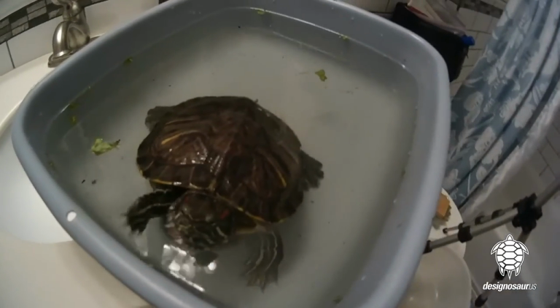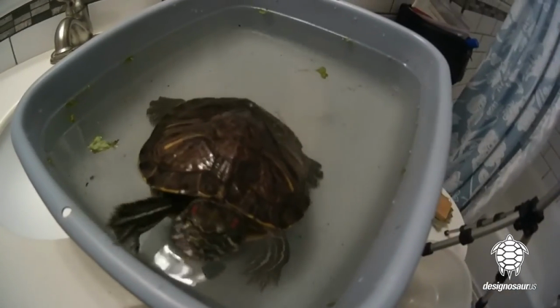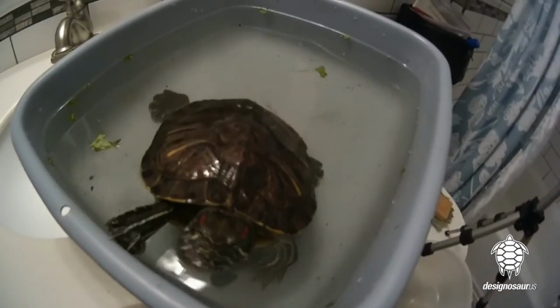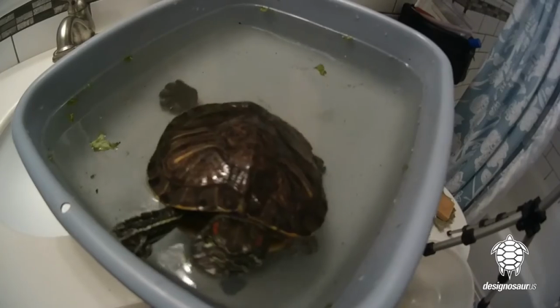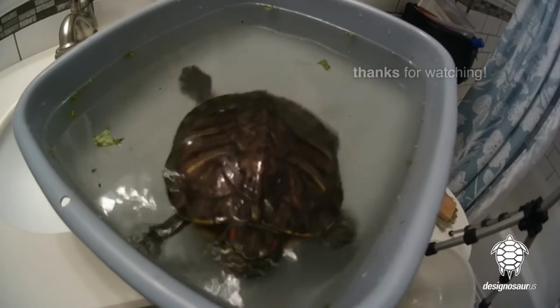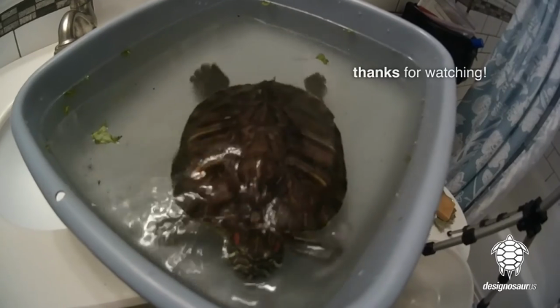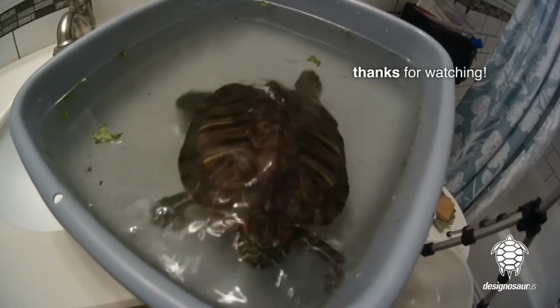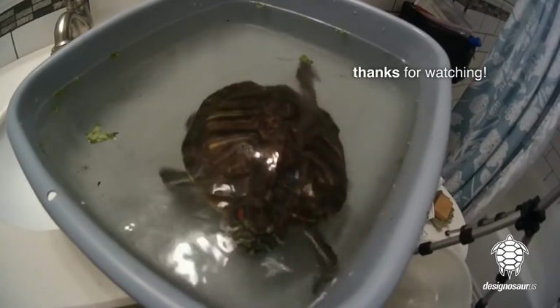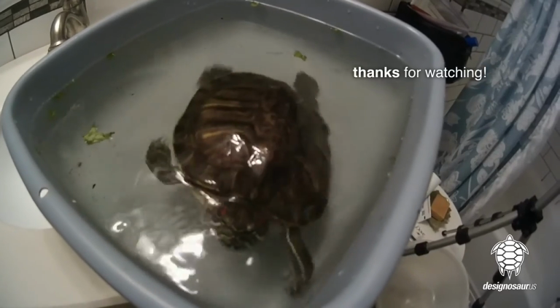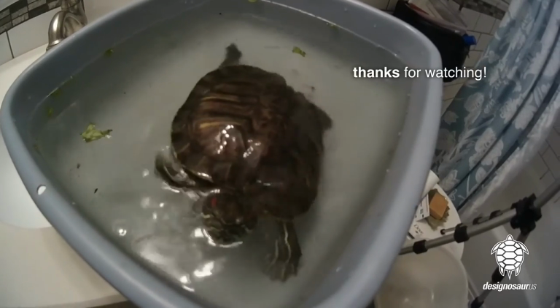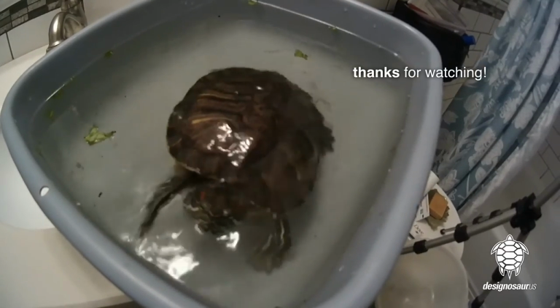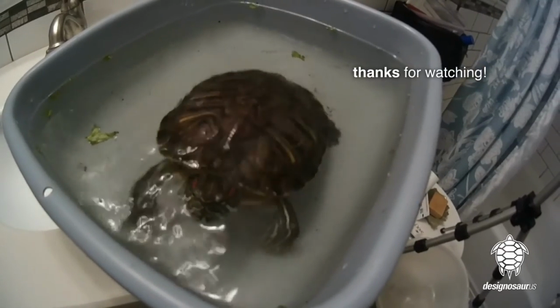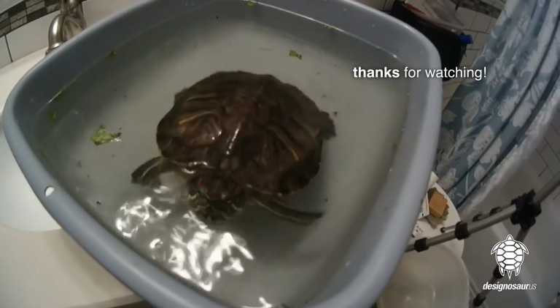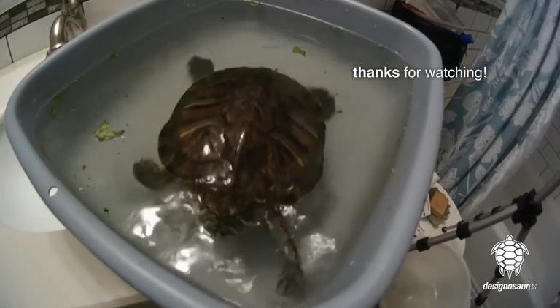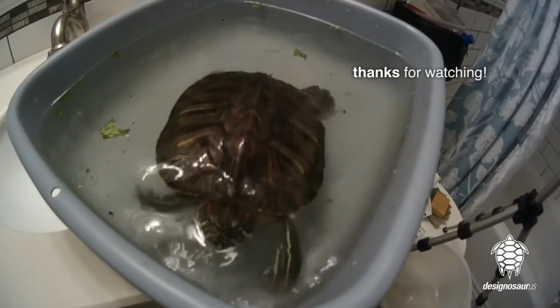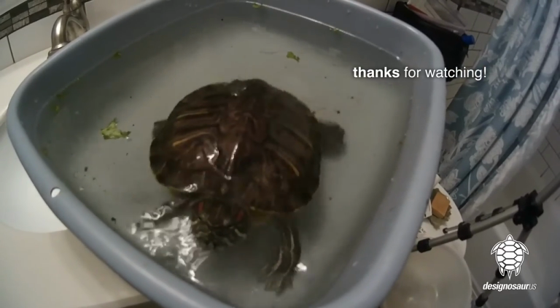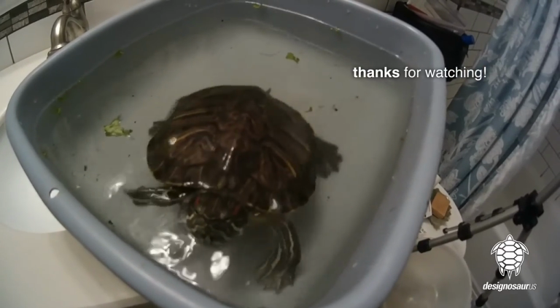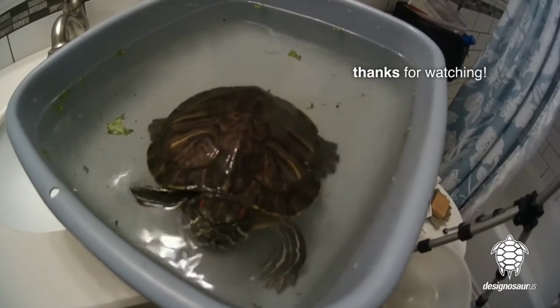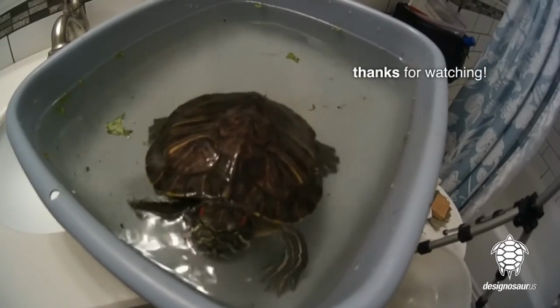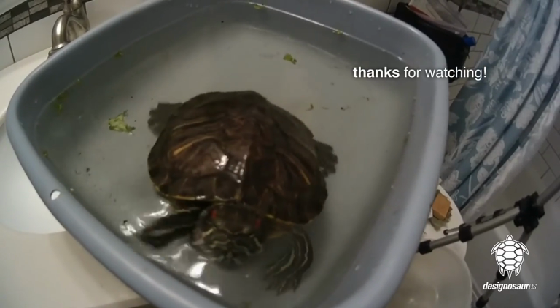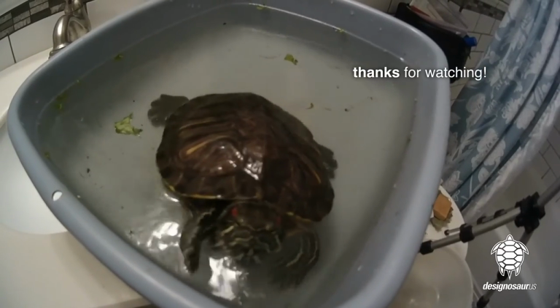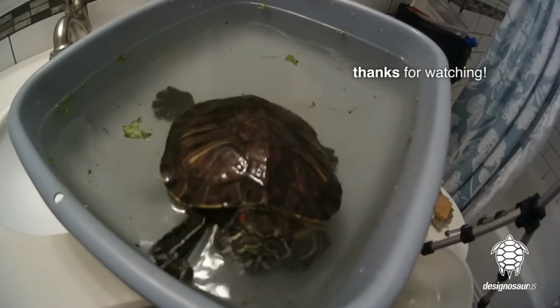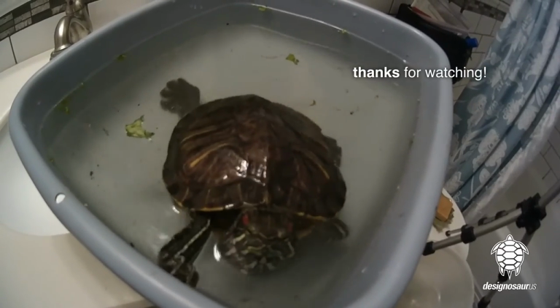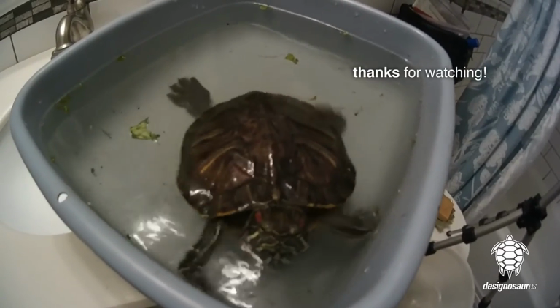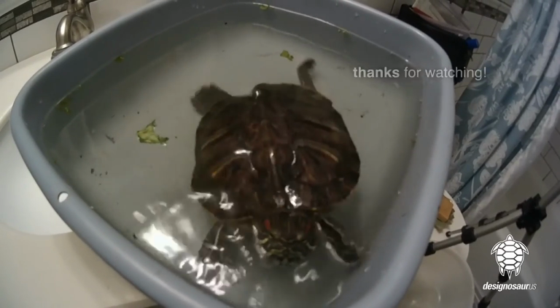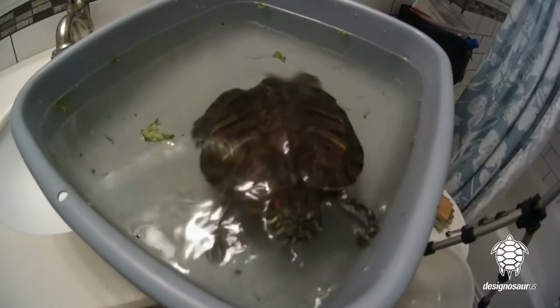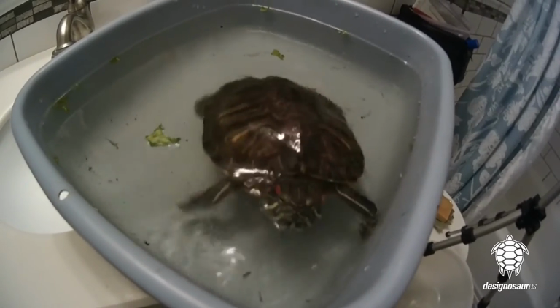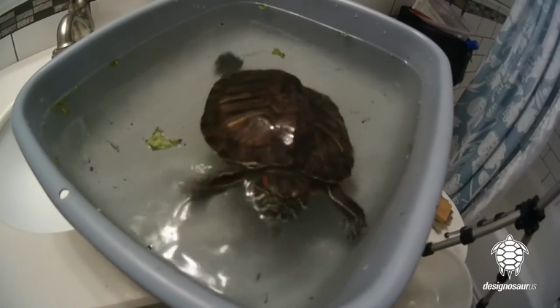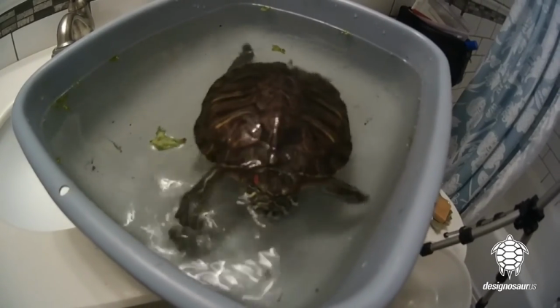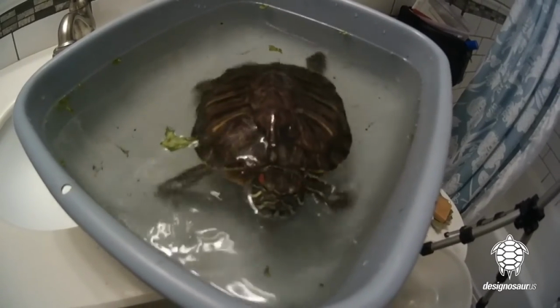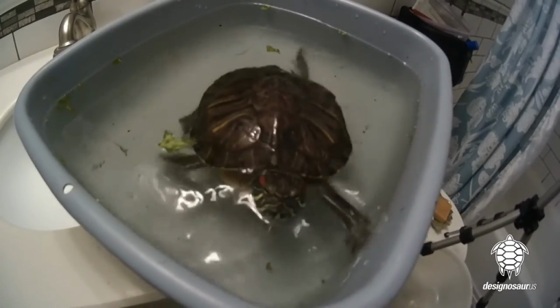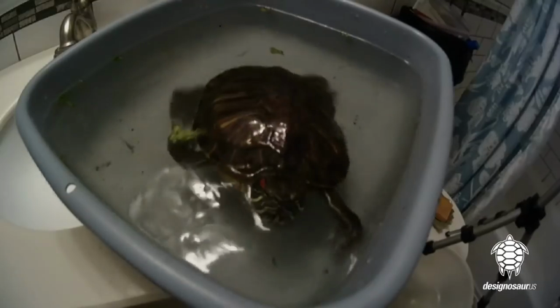So that's your tip for the day. Thanks for watching everybody. Please subscribe for more videos like this and we'll see you next time.